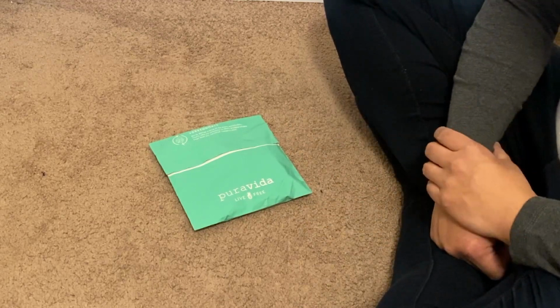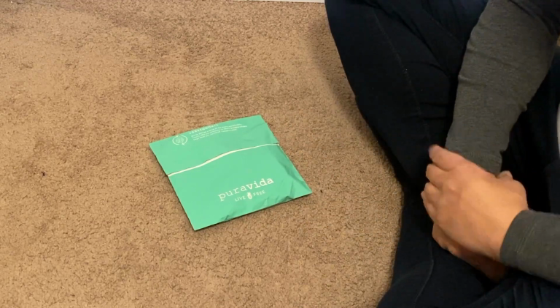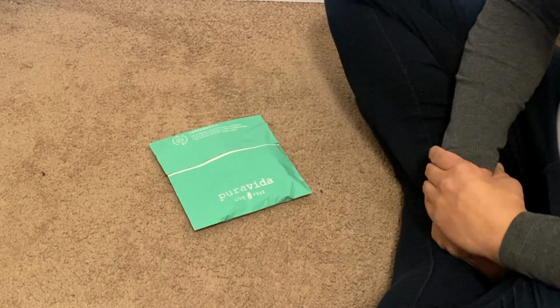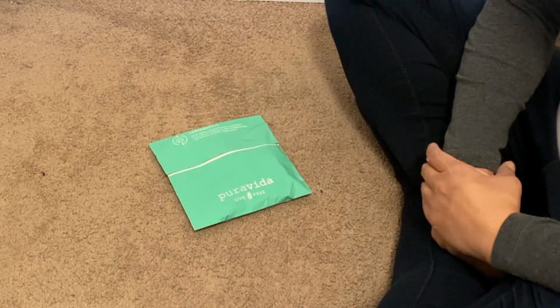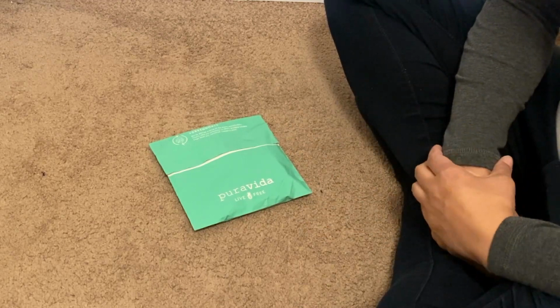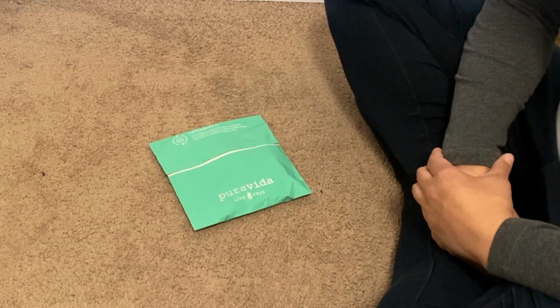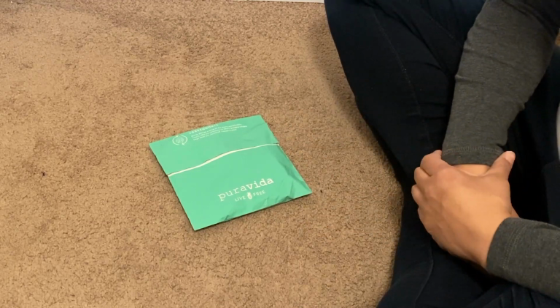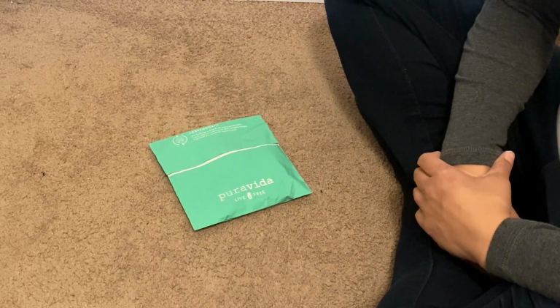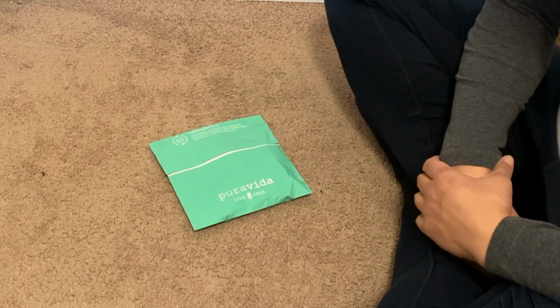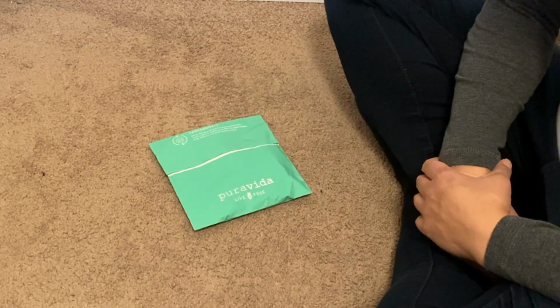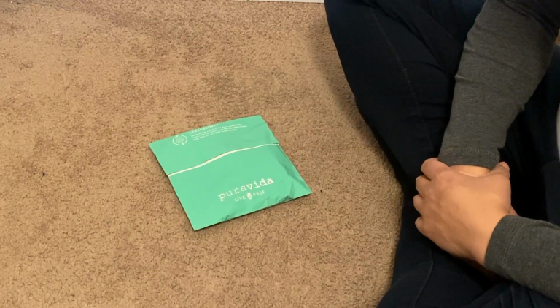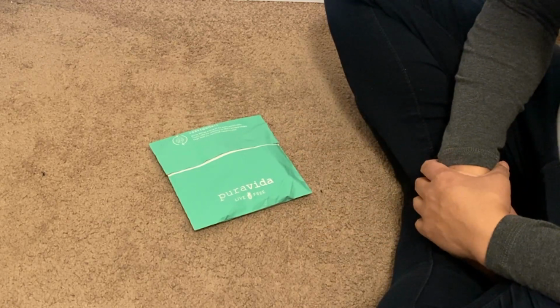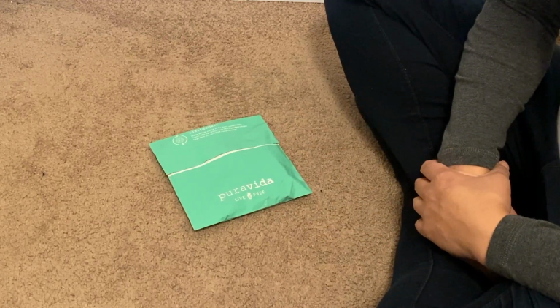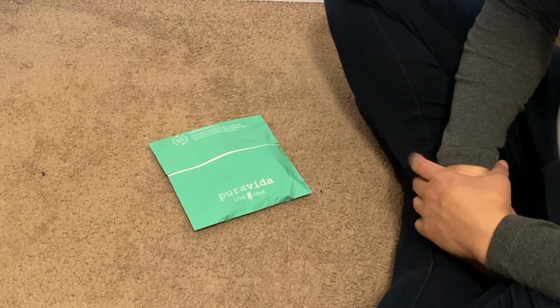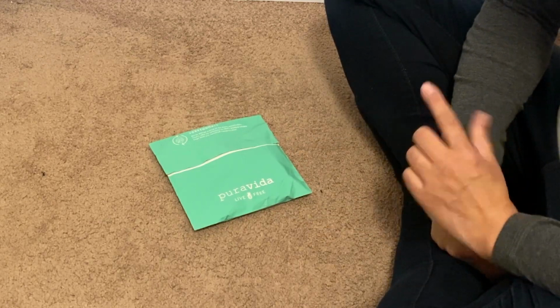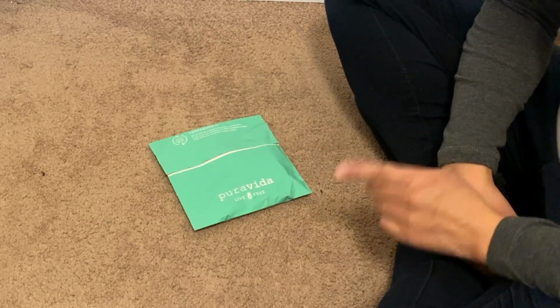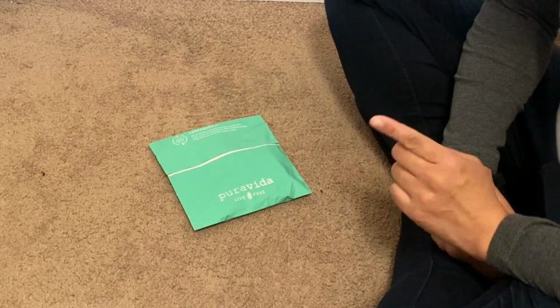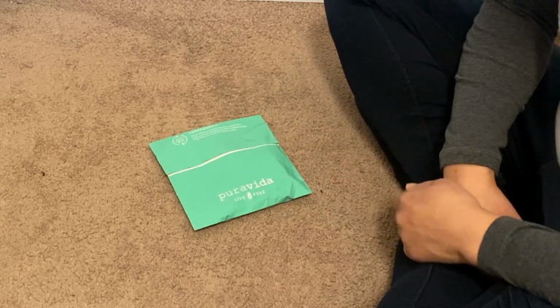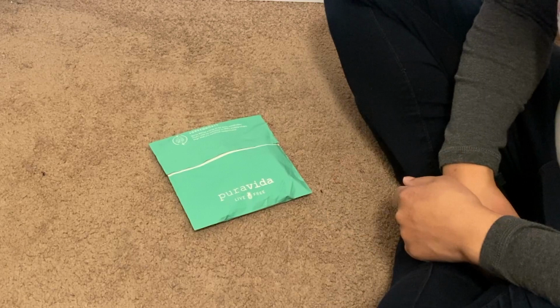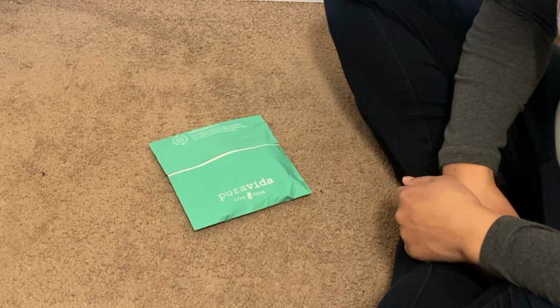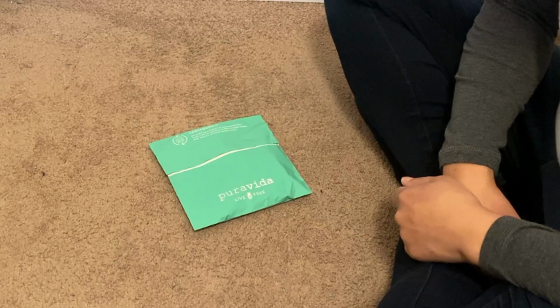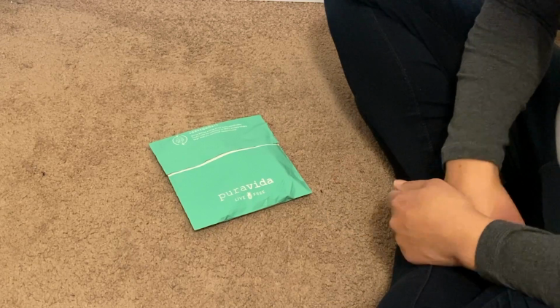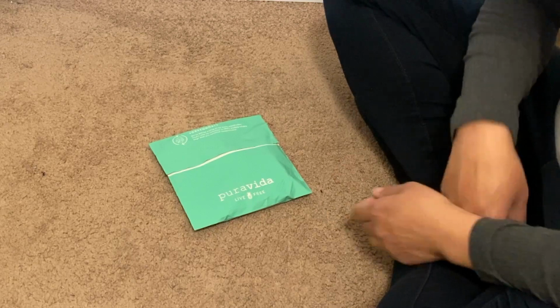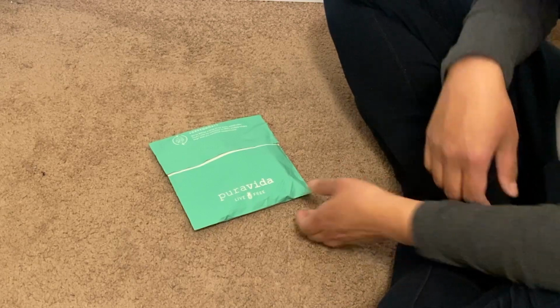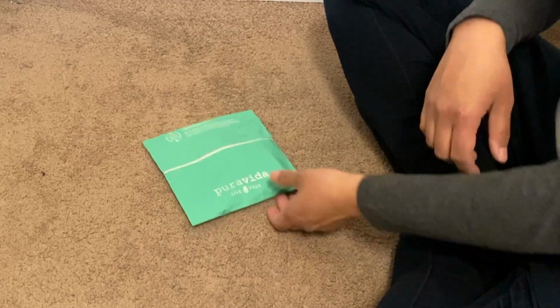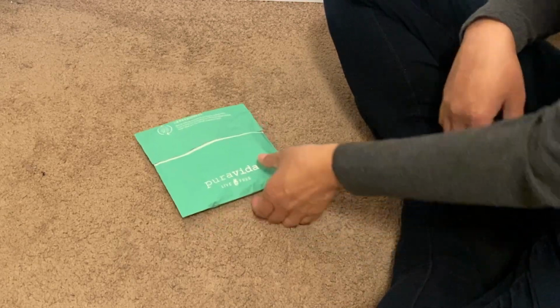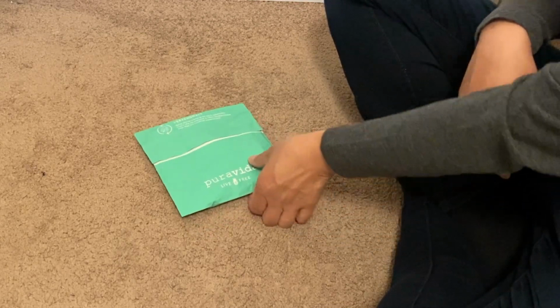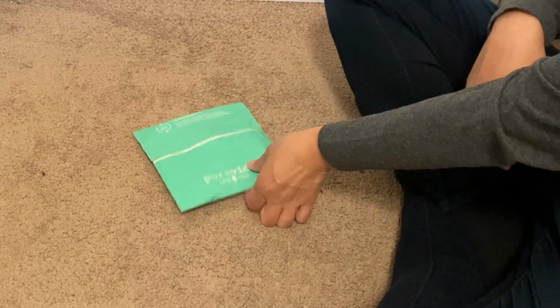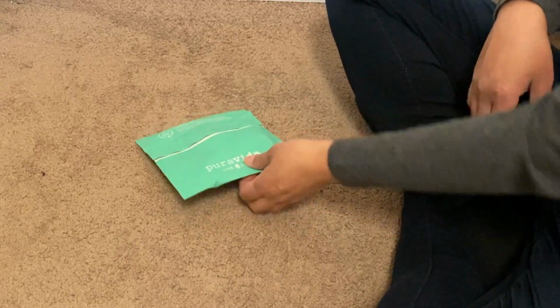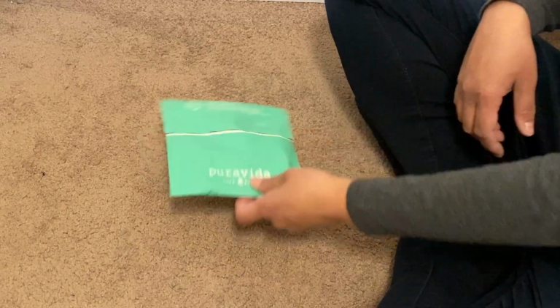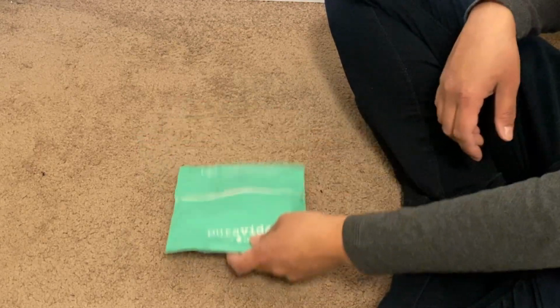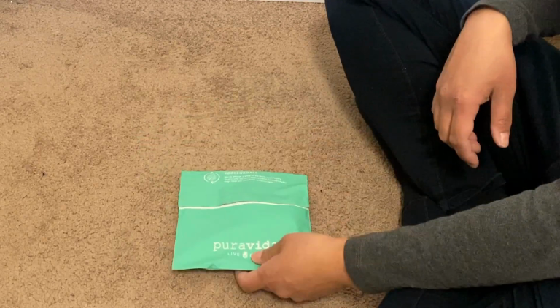I actually lucked out this month and ended up getting two bracelet packs. So I'm going to go ahead and open it.